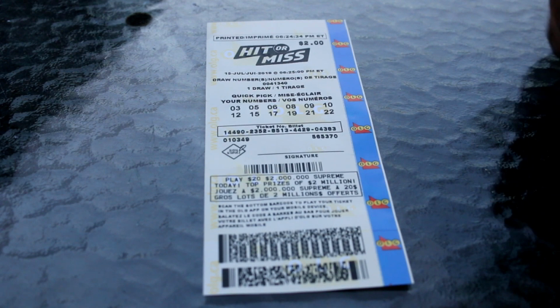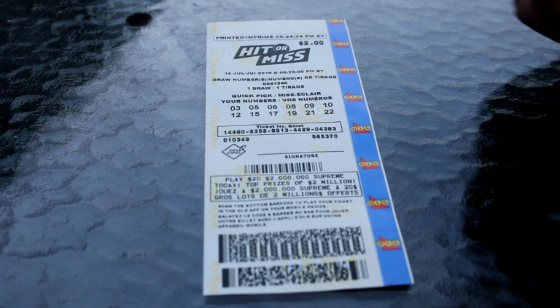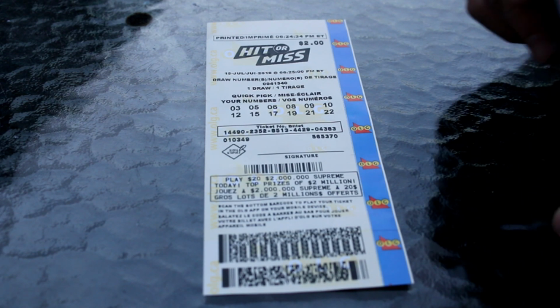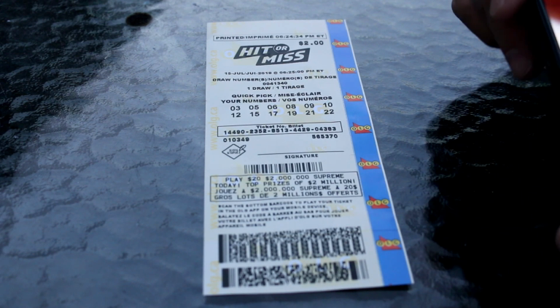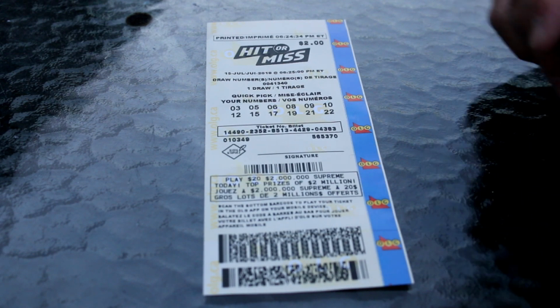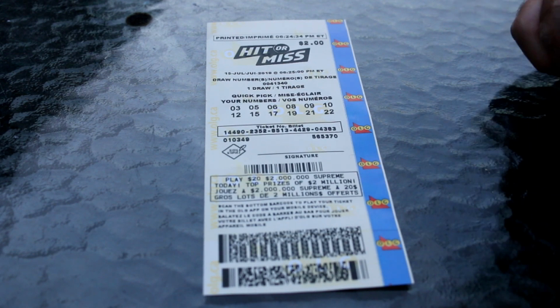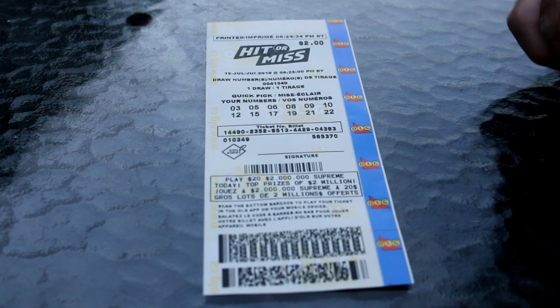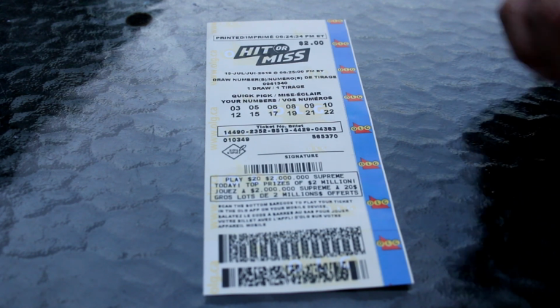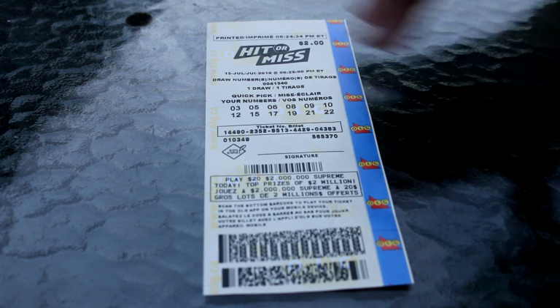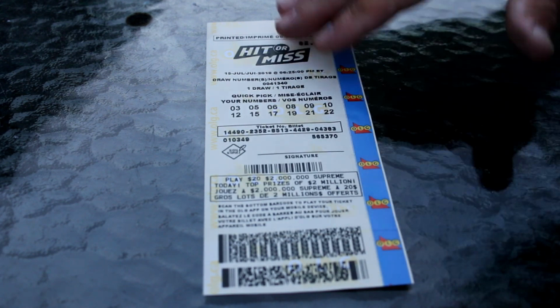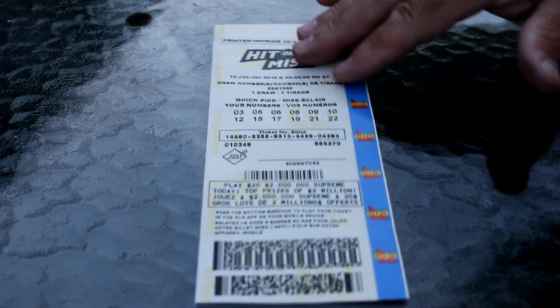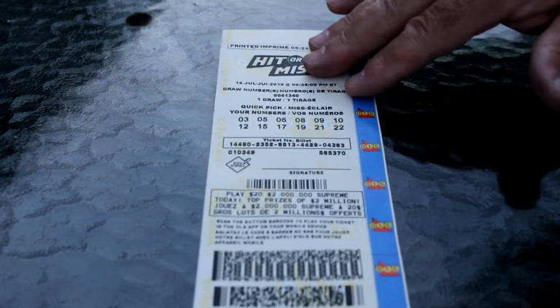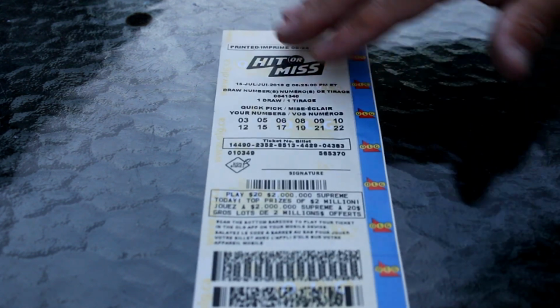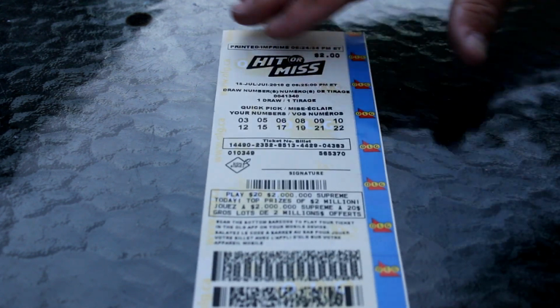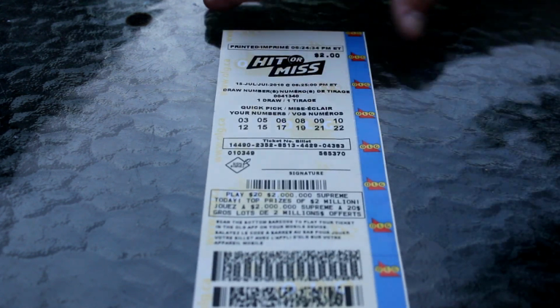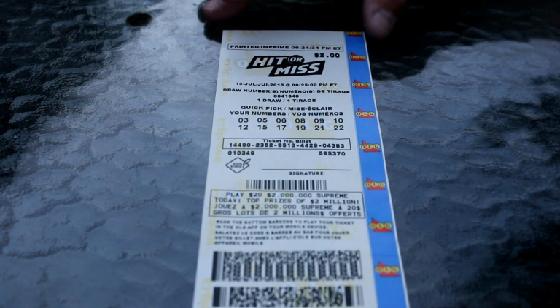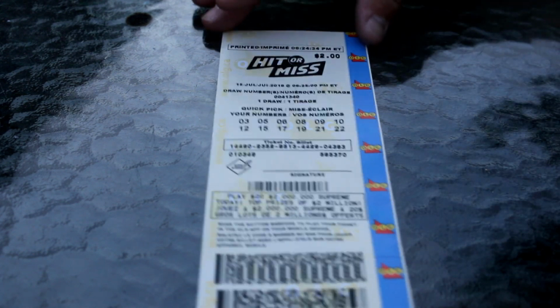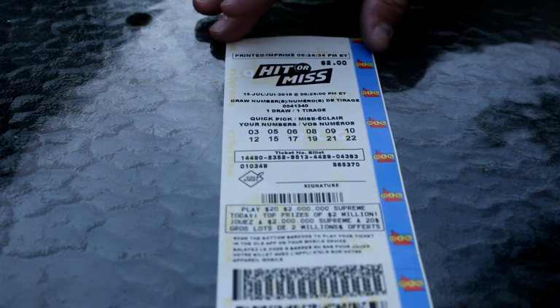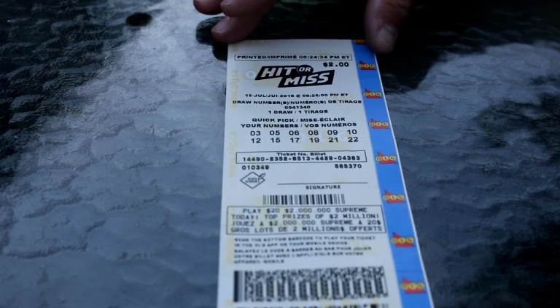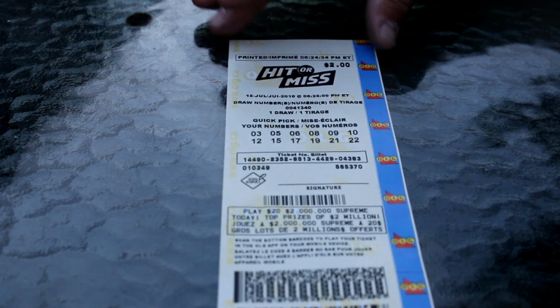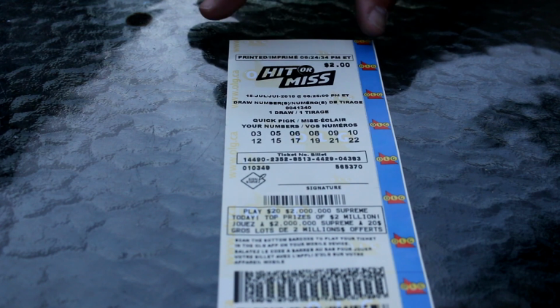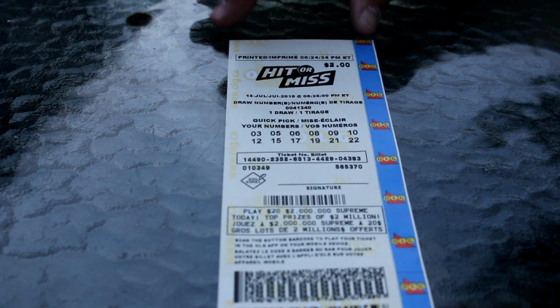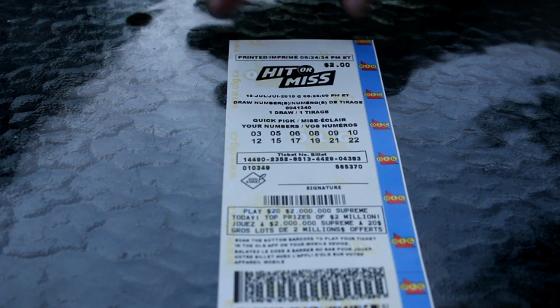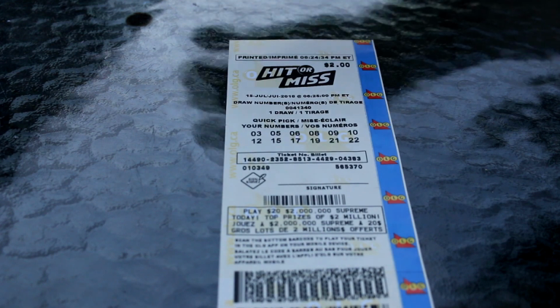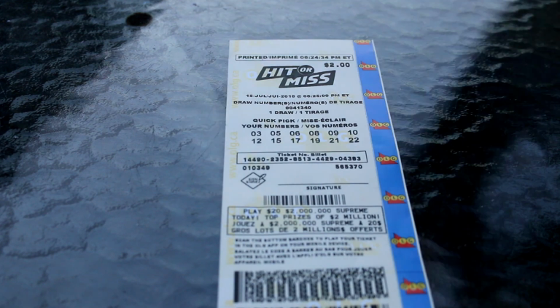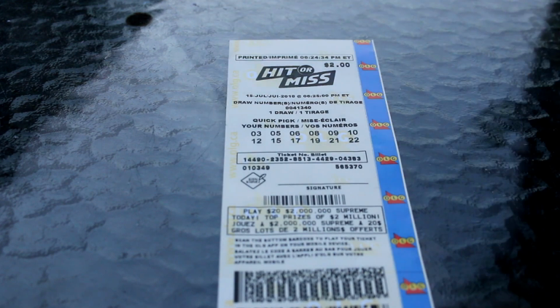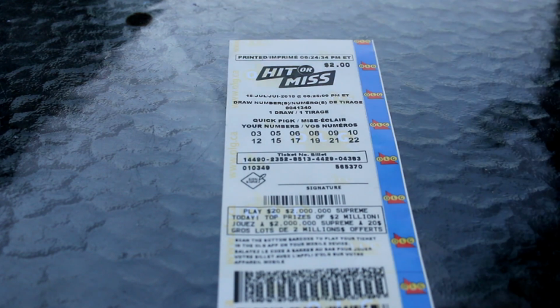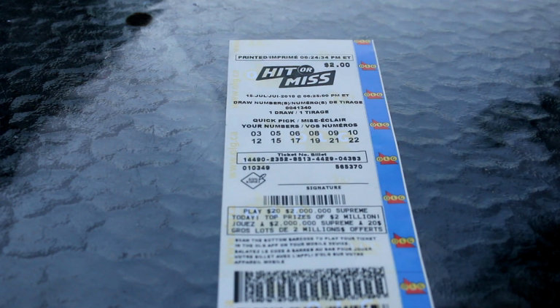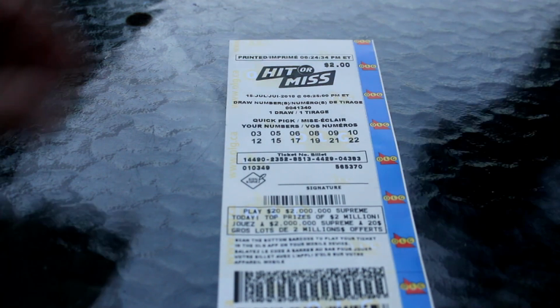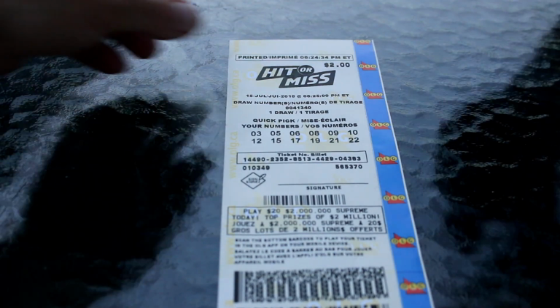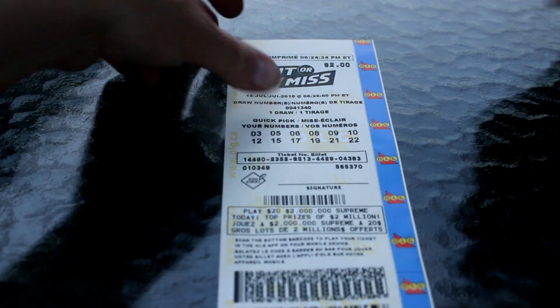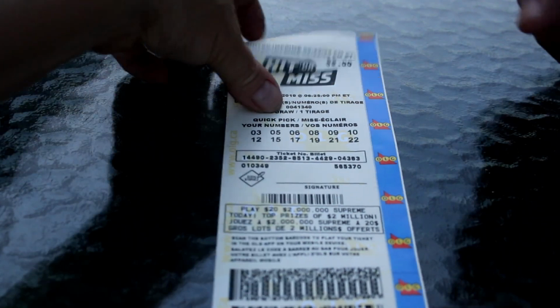Hi everybody, we're back again. Scratch Guys here and I picked up a hit or miss ticket, a two dollar ticket.